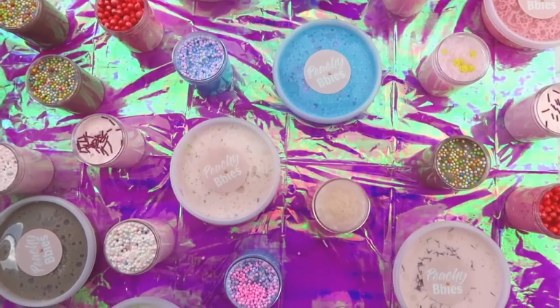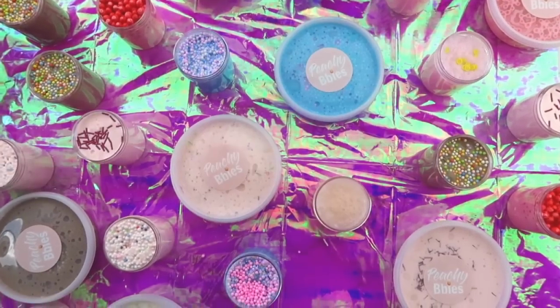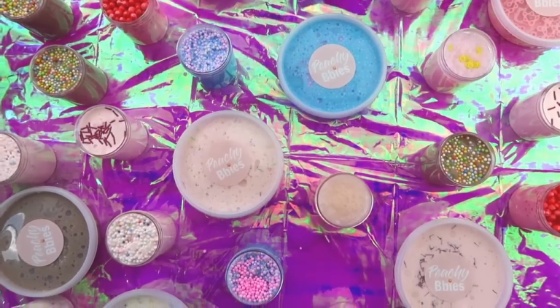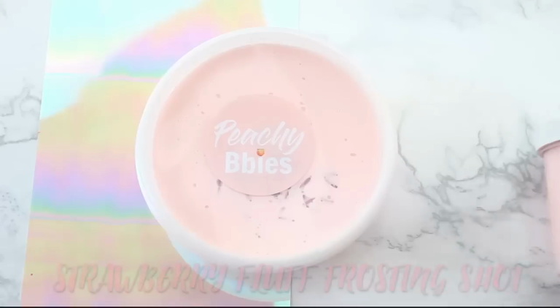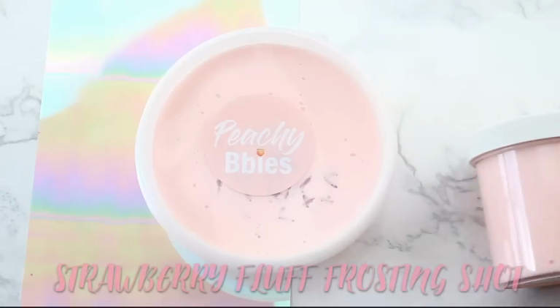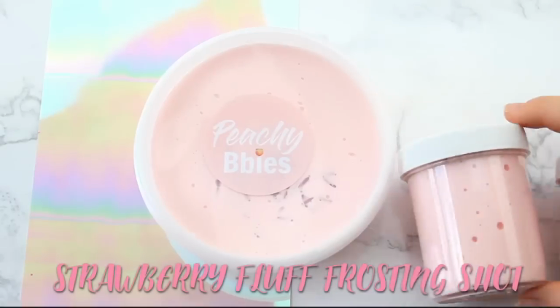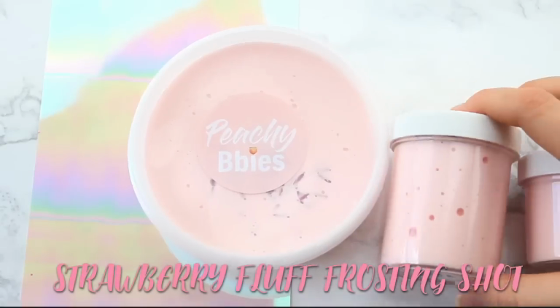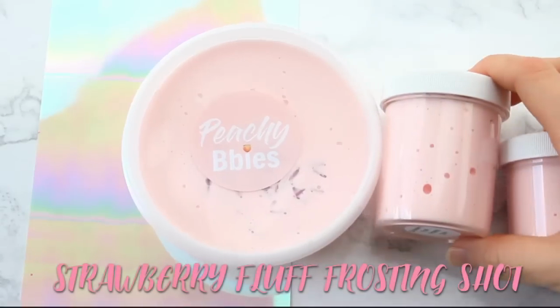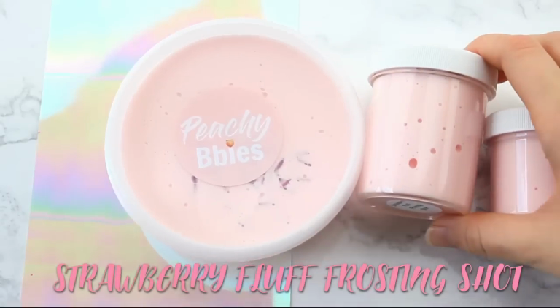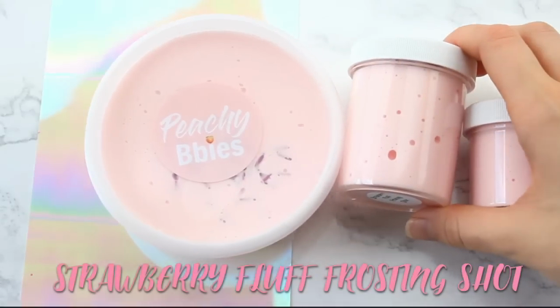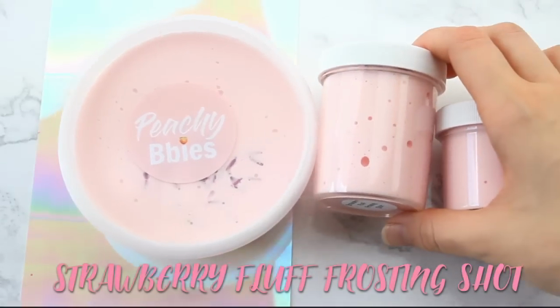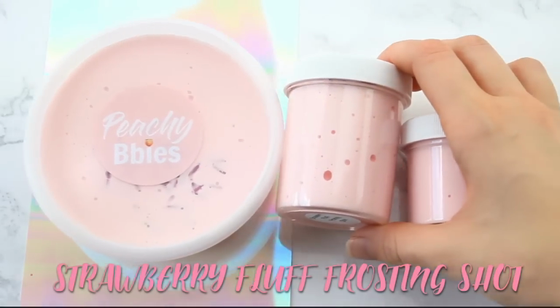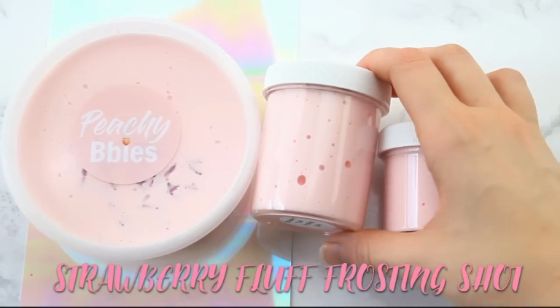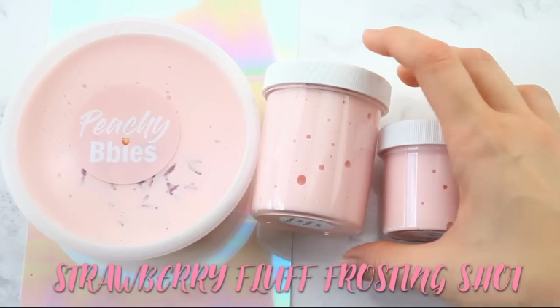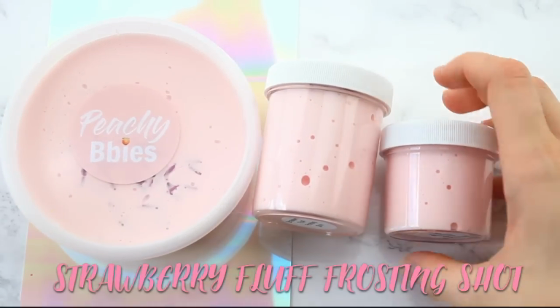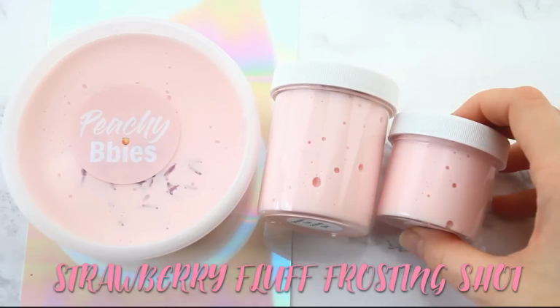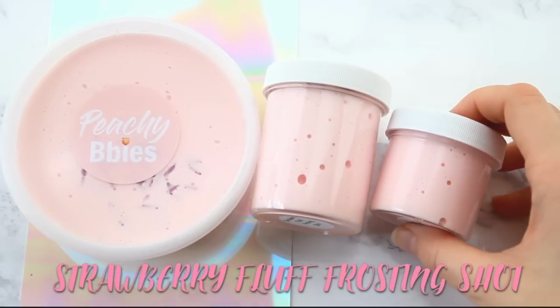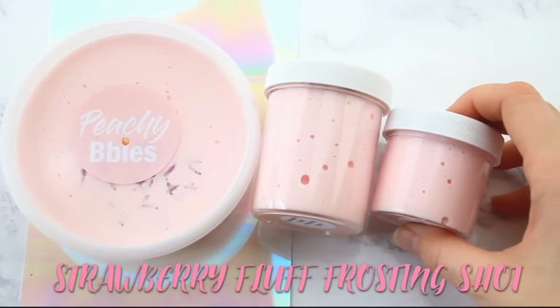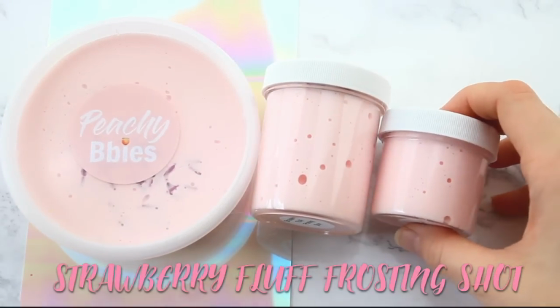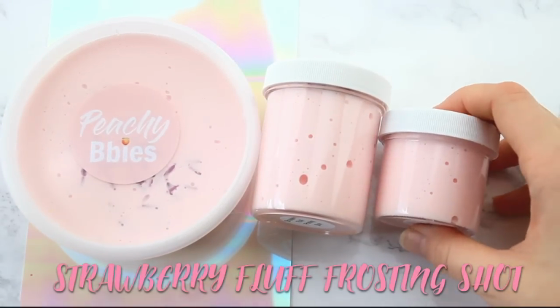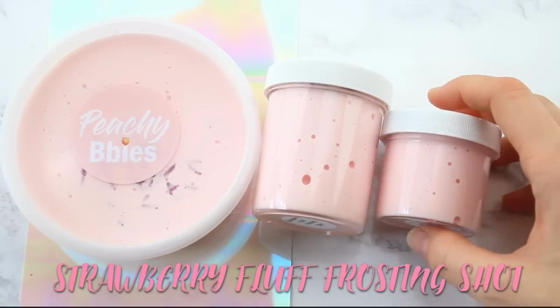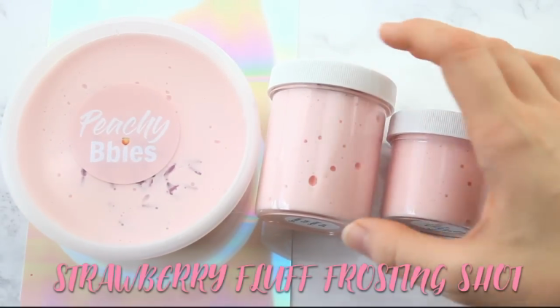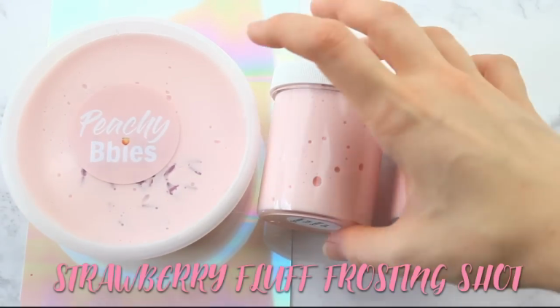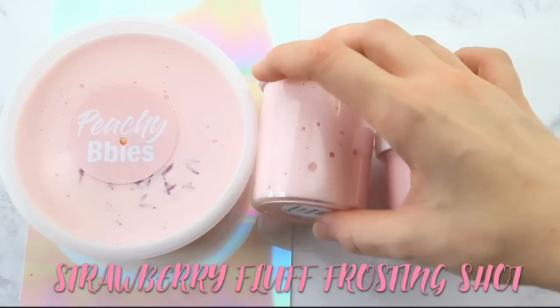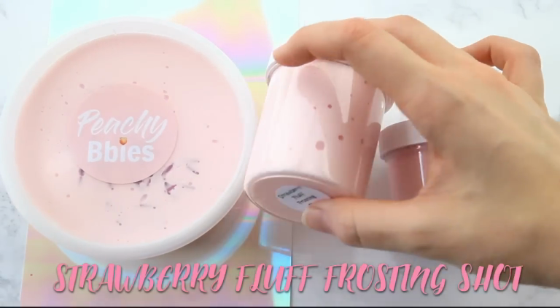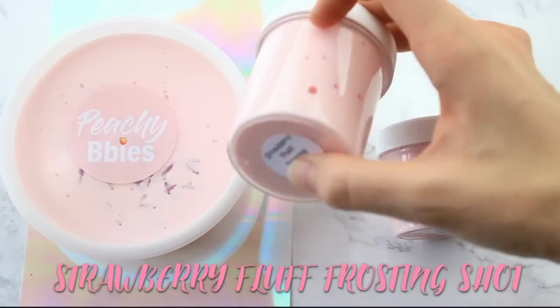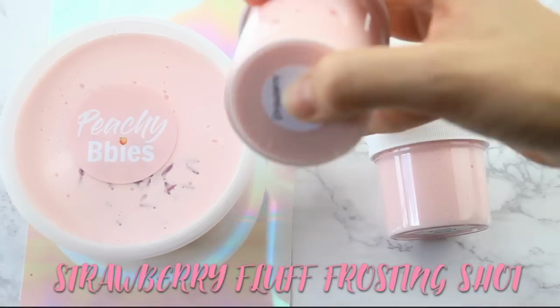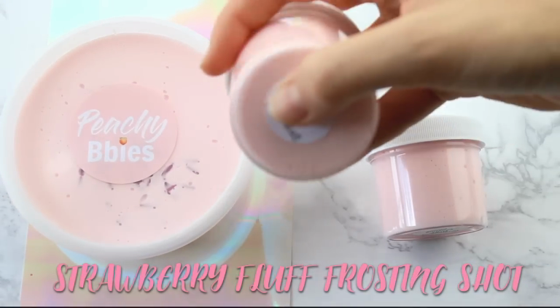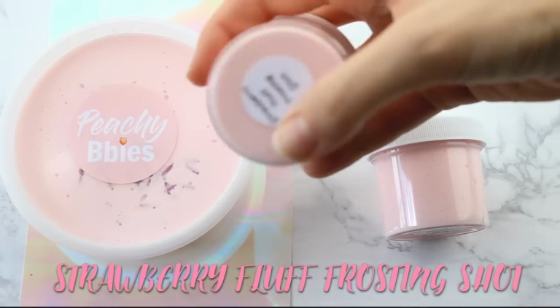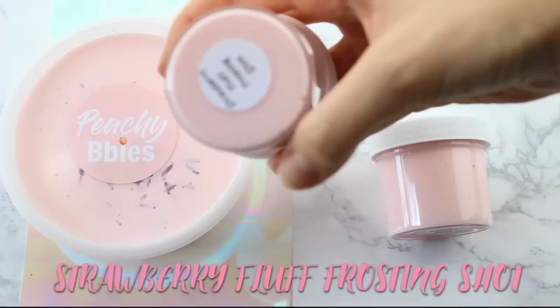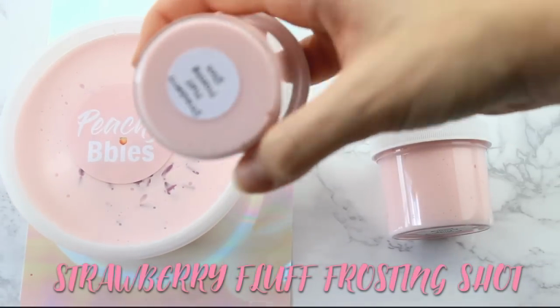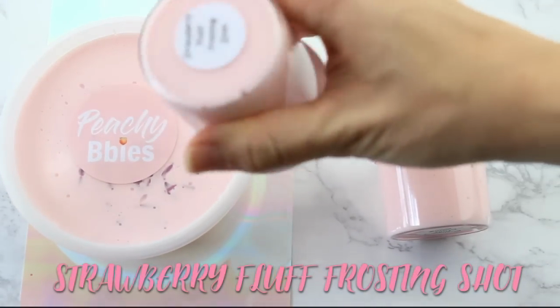Hey you guys, what is up! Welcome back to another restocking video — a little bit late, but you know we're here.